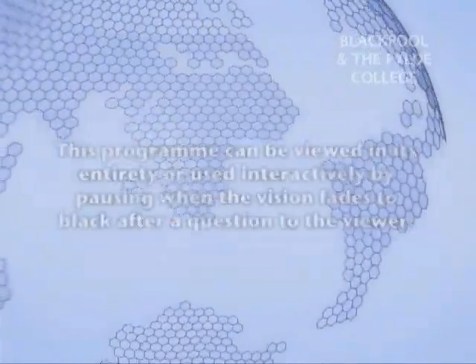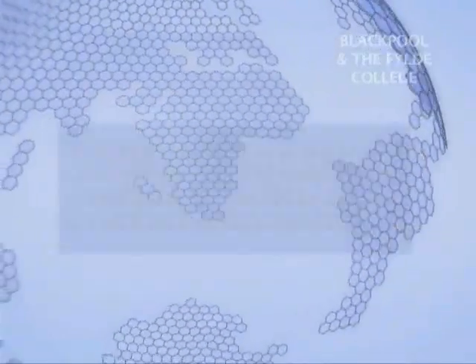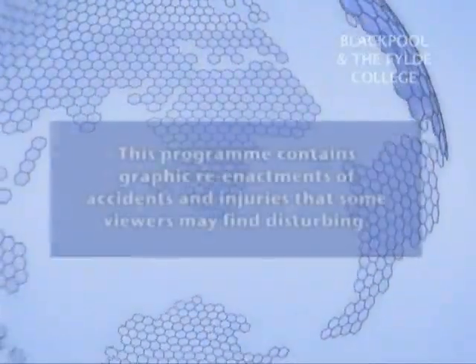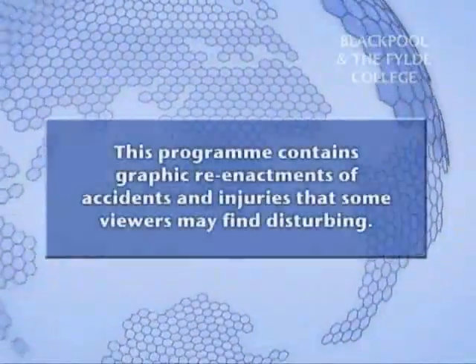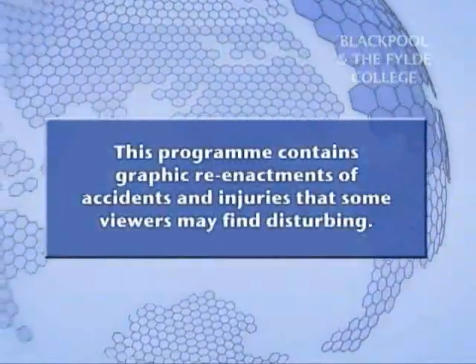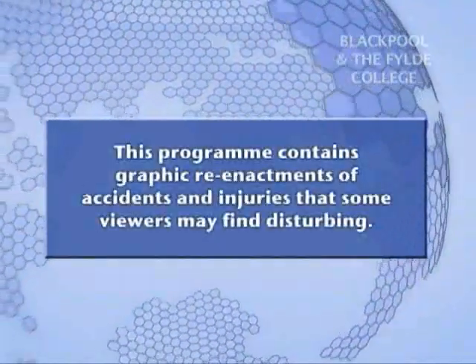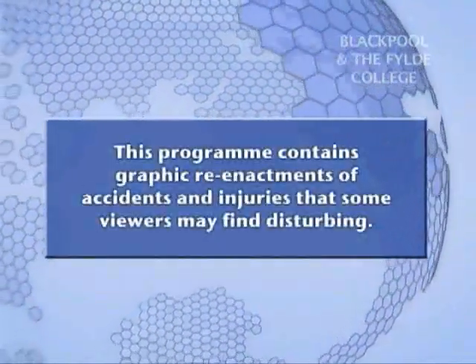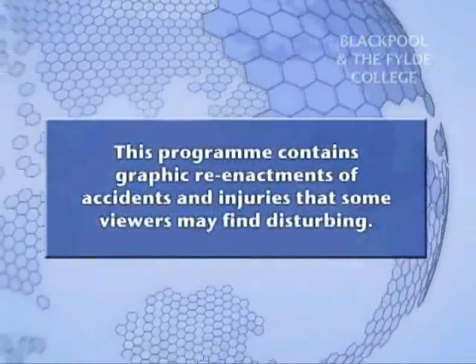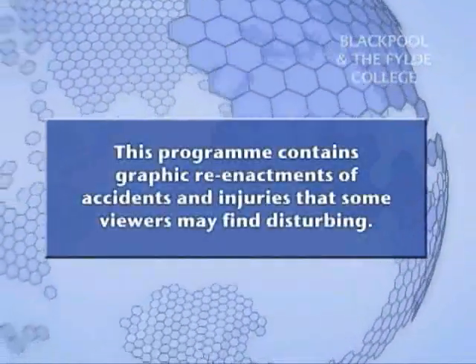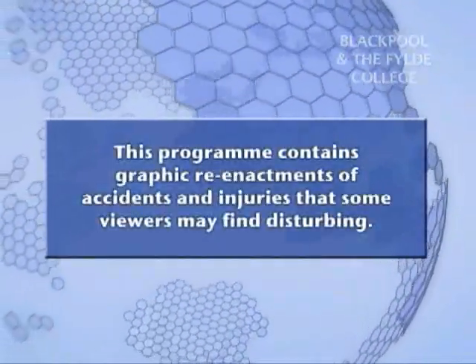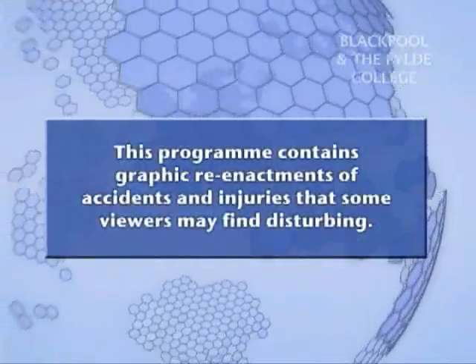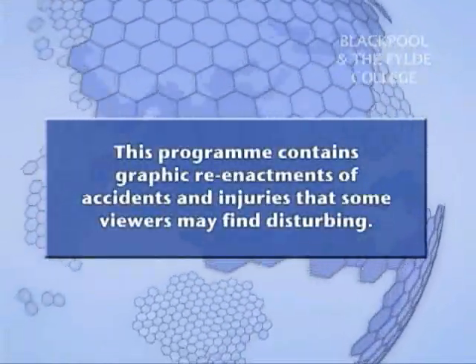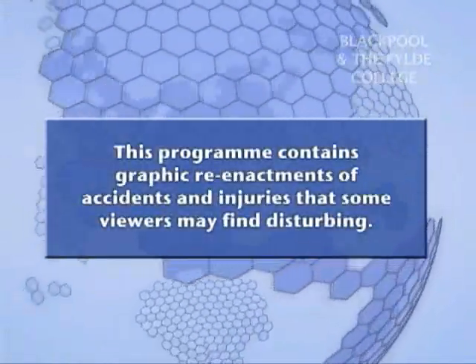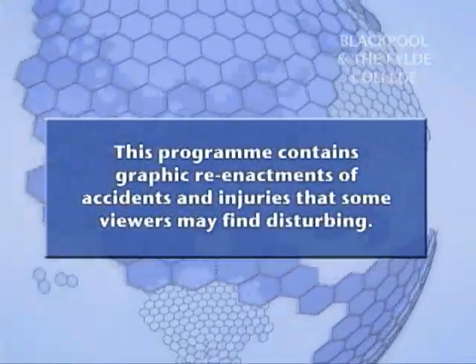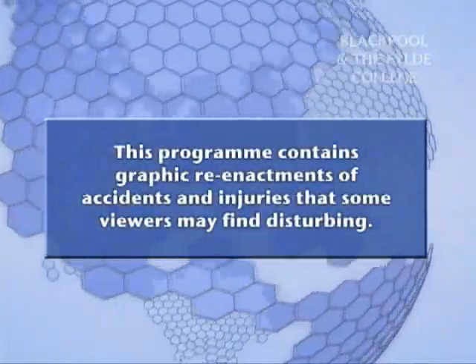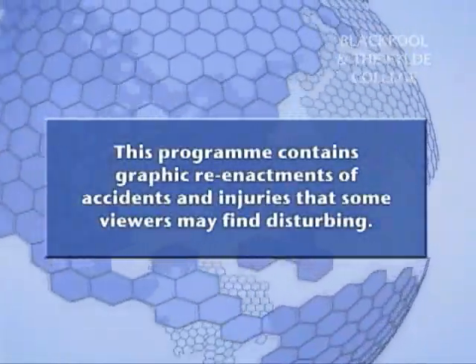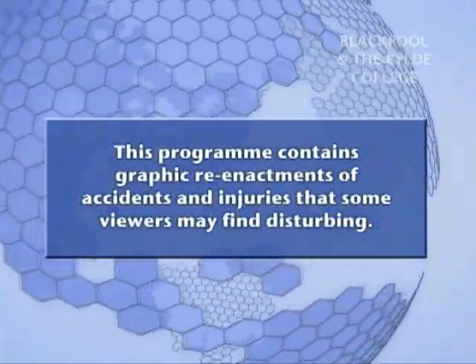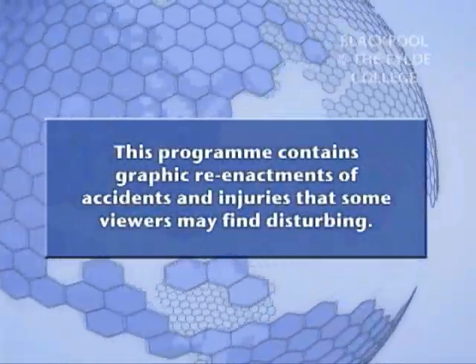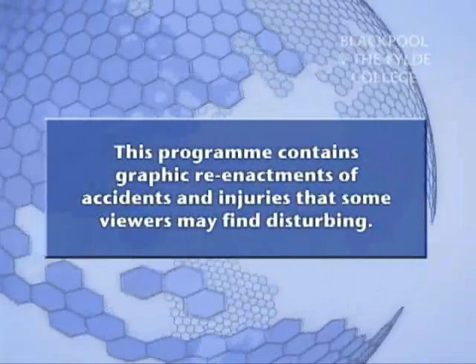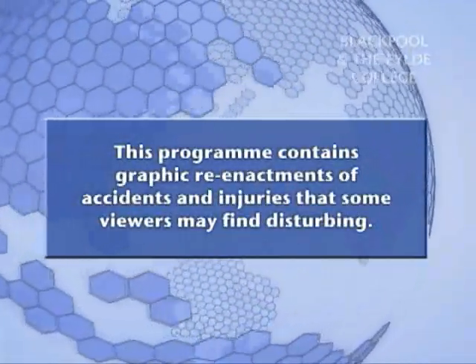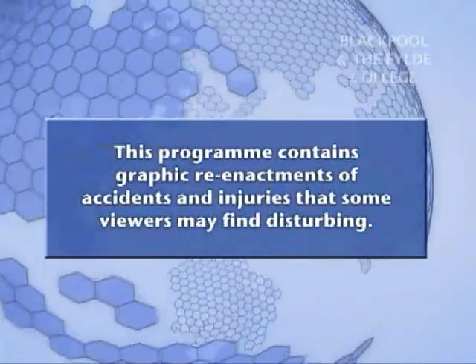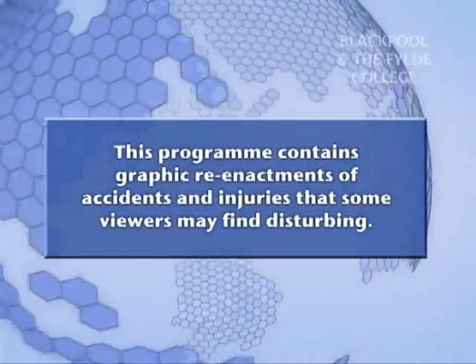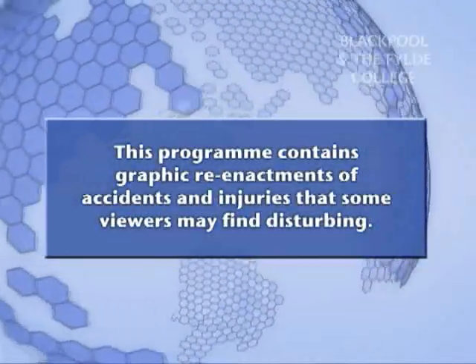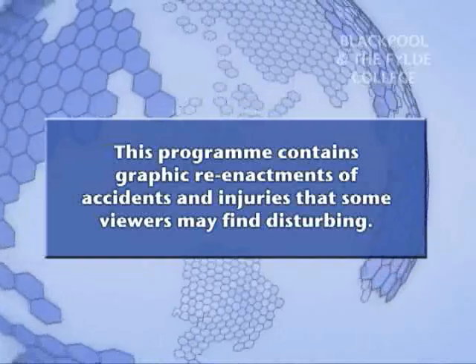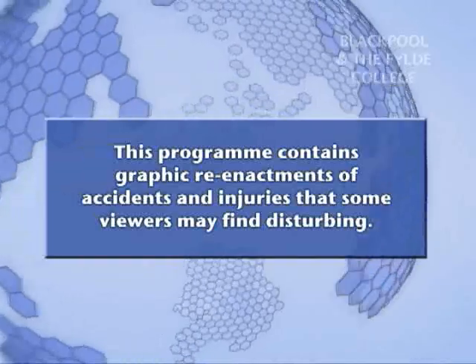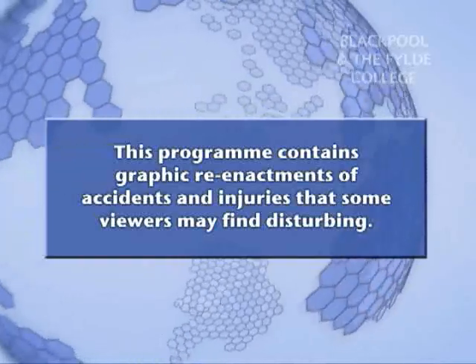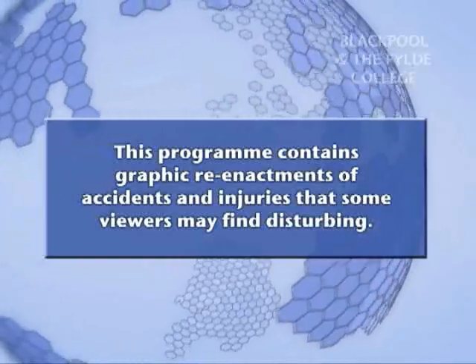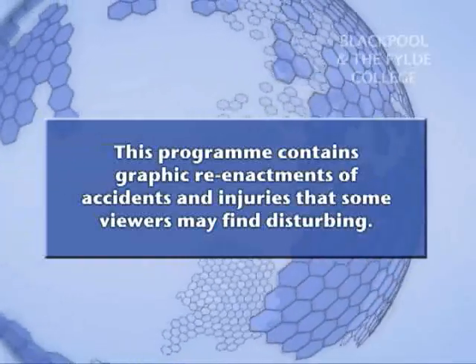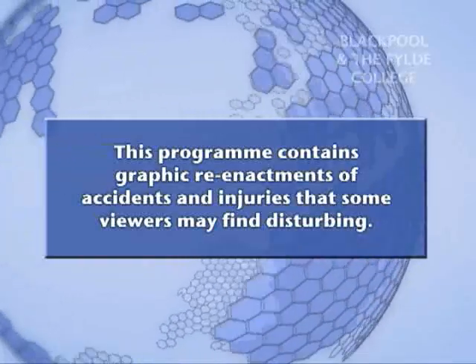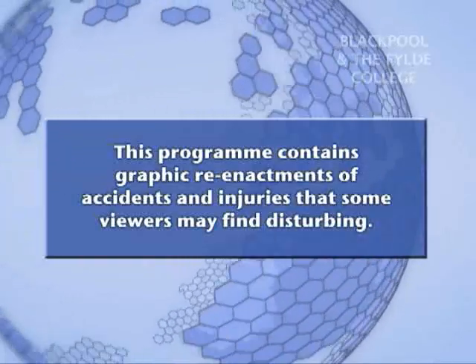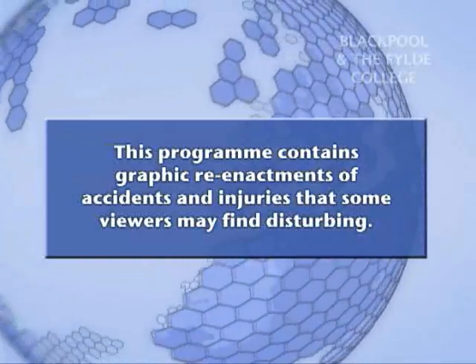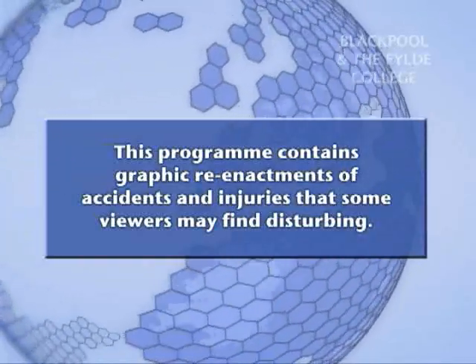This program contains graphic re-enactments of accidents and injuries that some viewers may find disturbing.